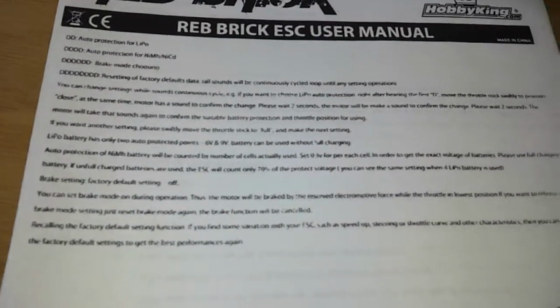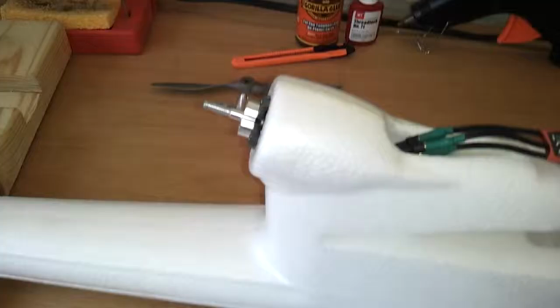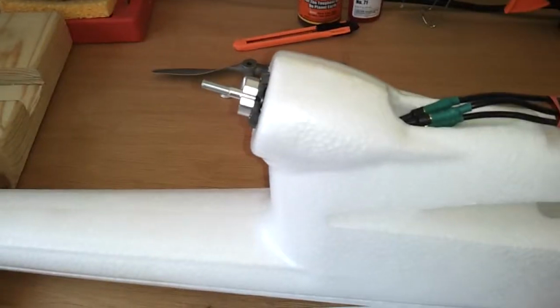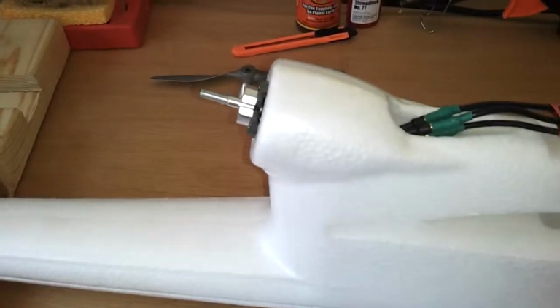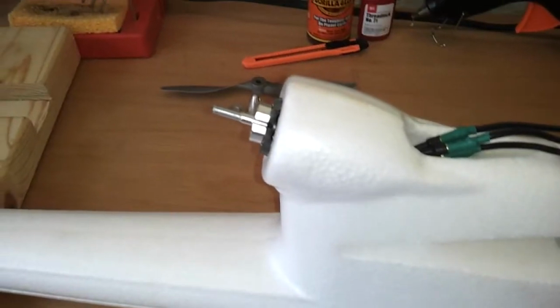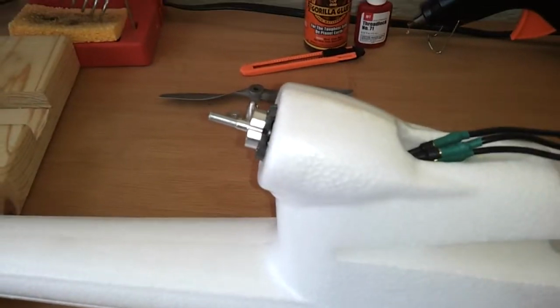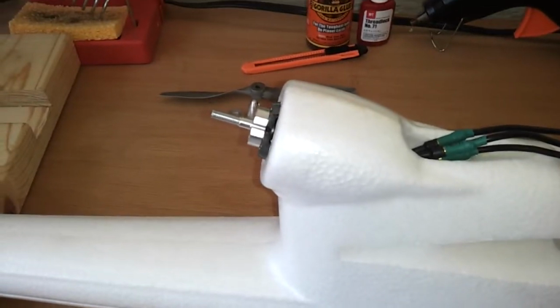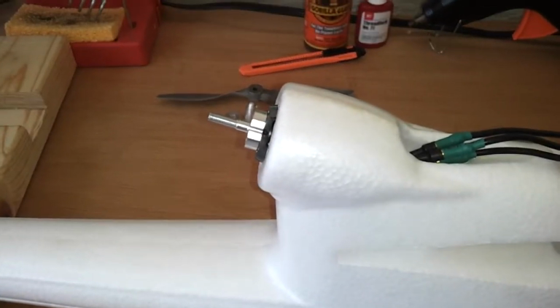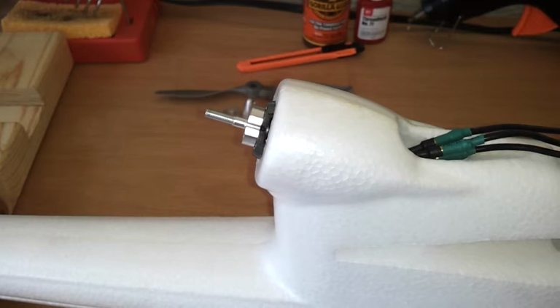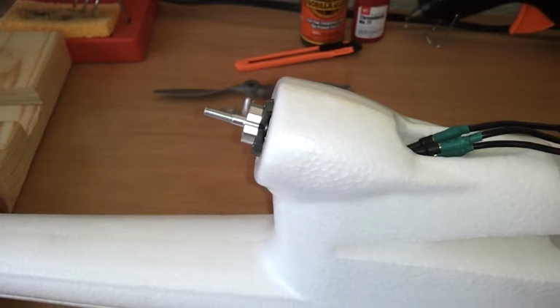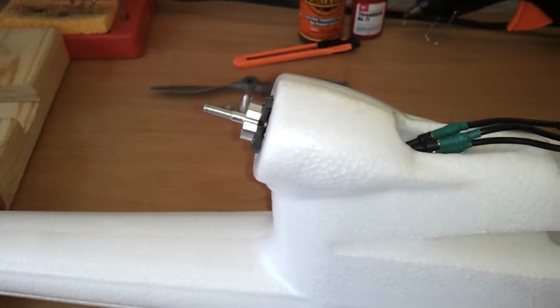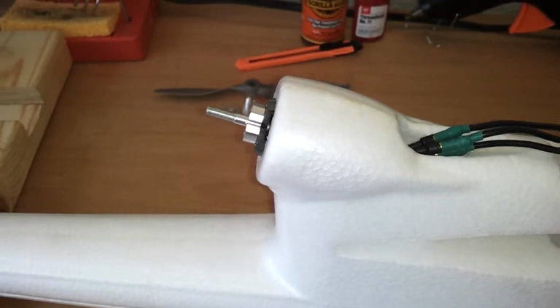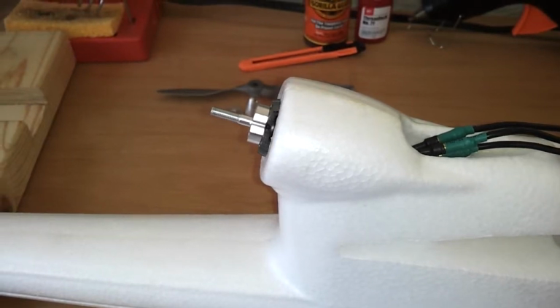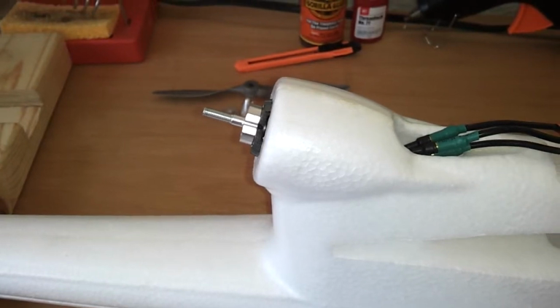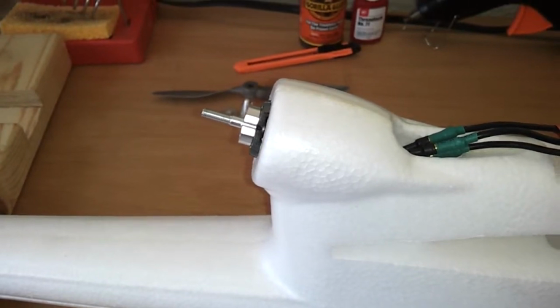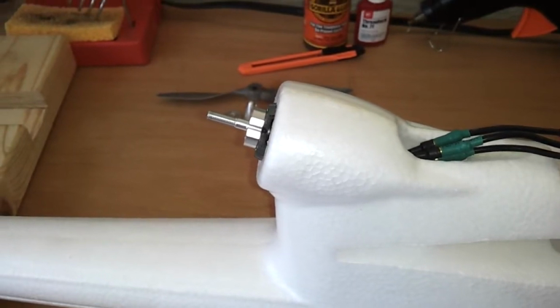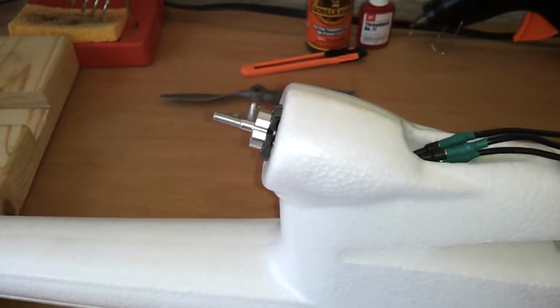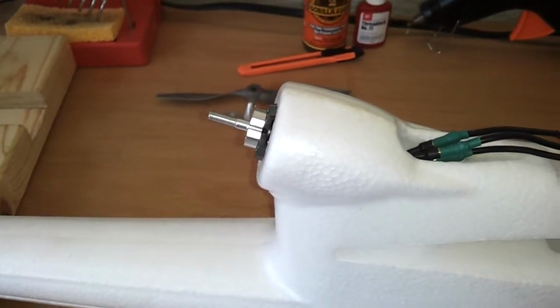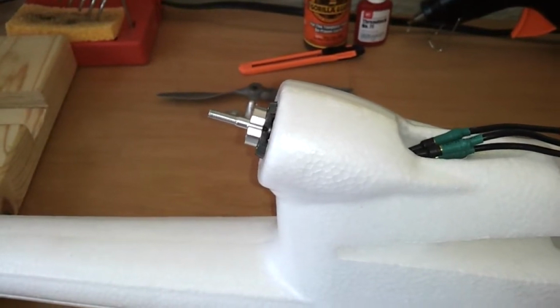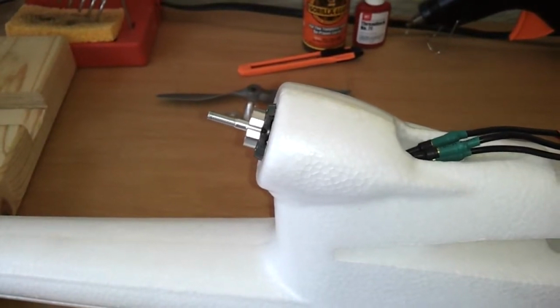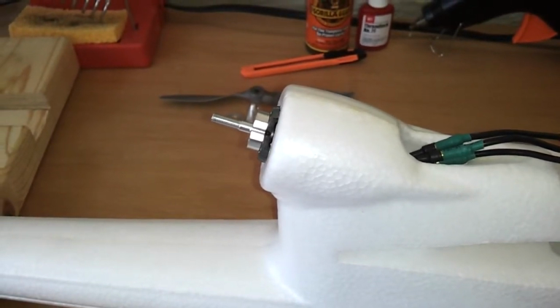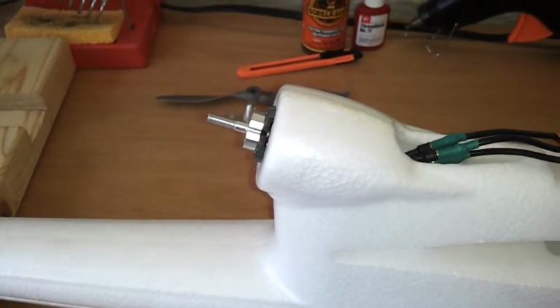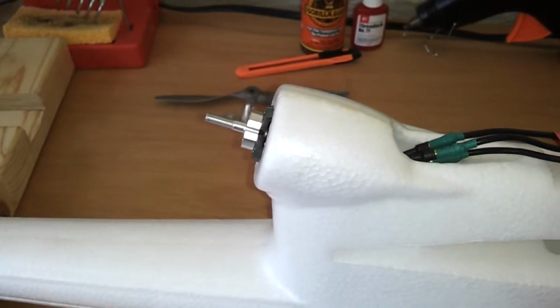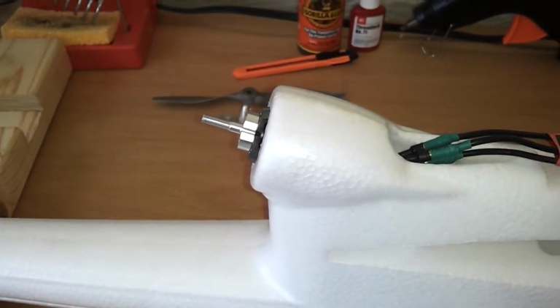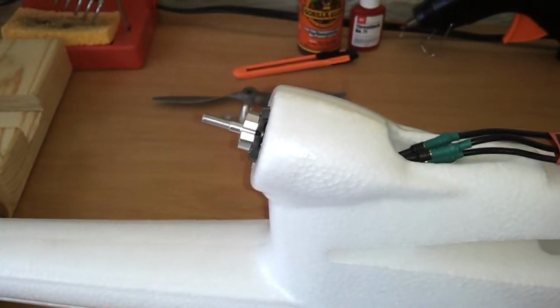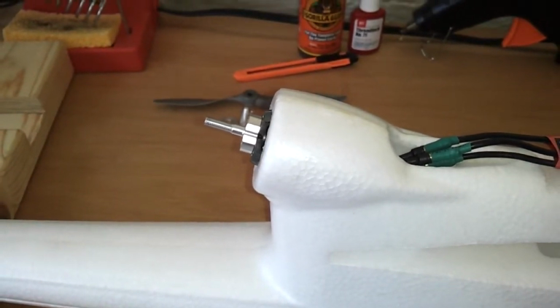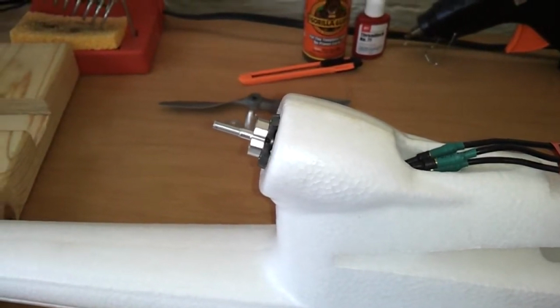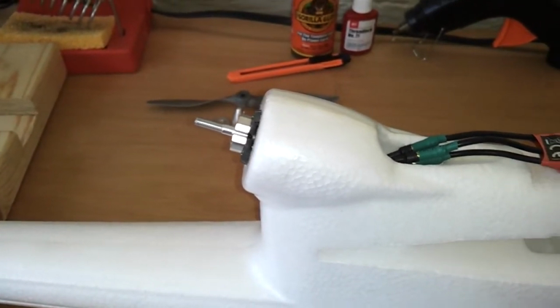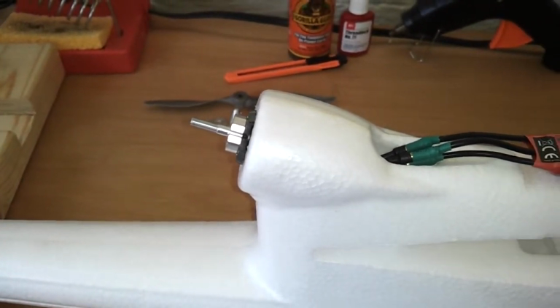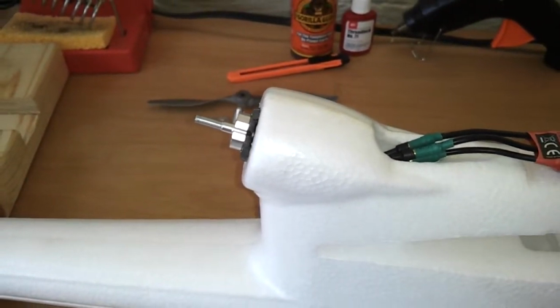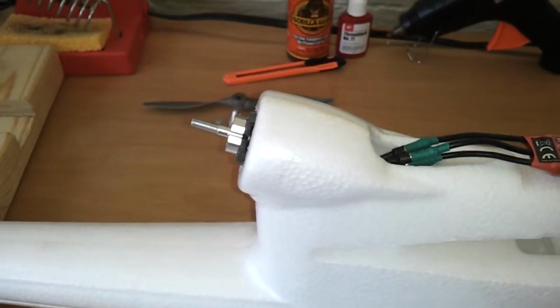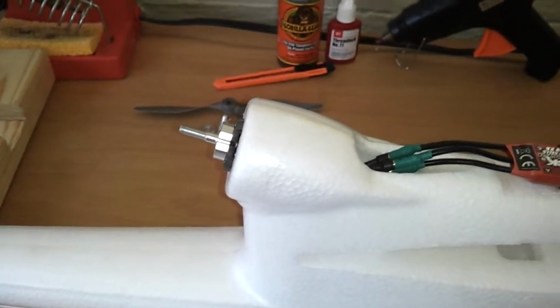I took the prop off because last time it started up when I moved the throttle while I was trying to program it, and I don't want to lose a finger.